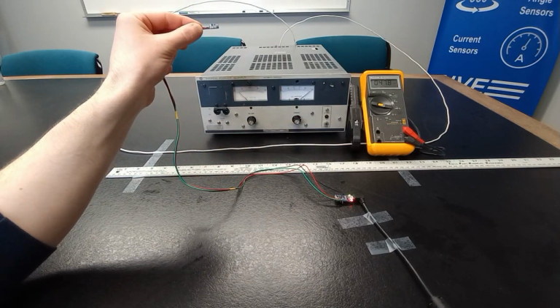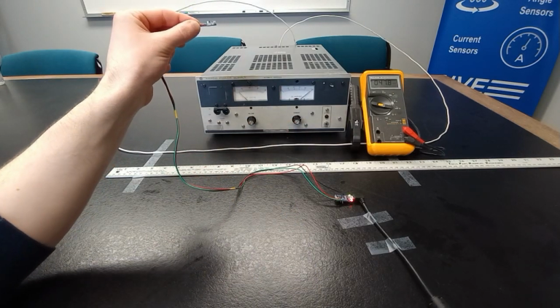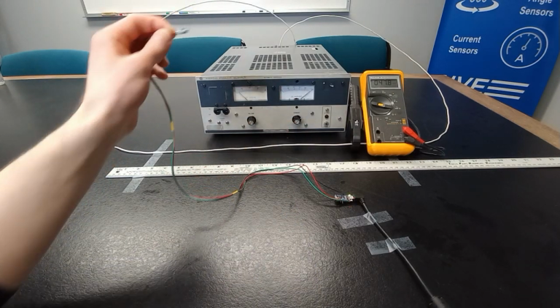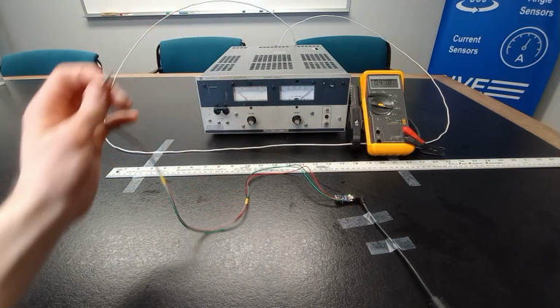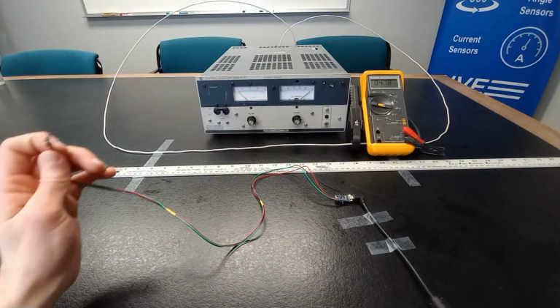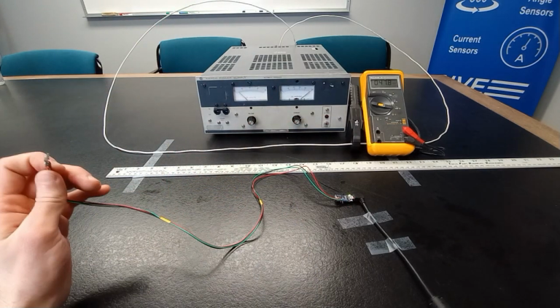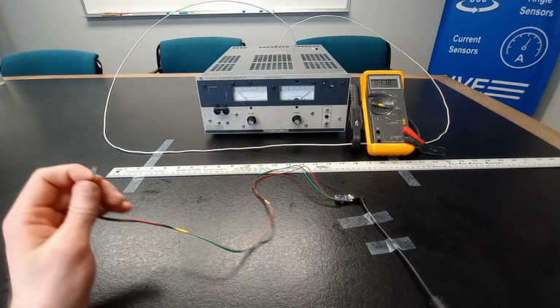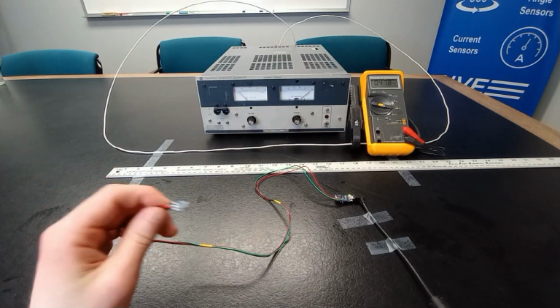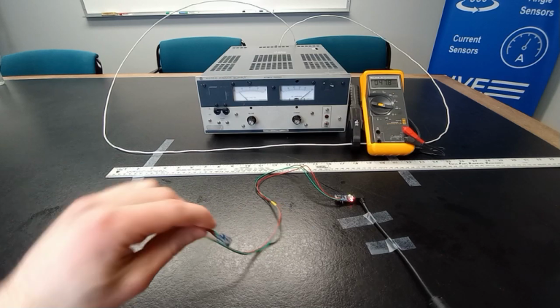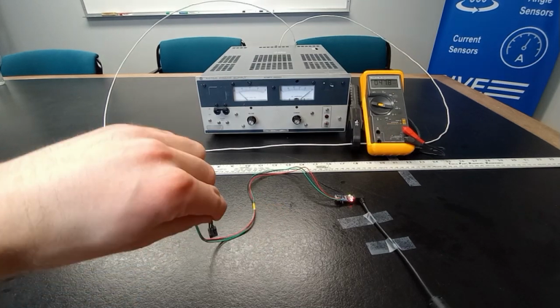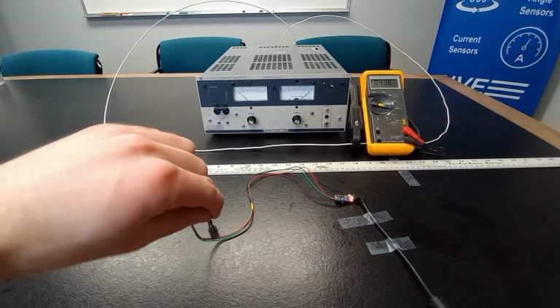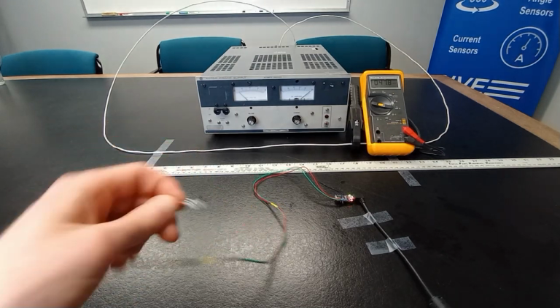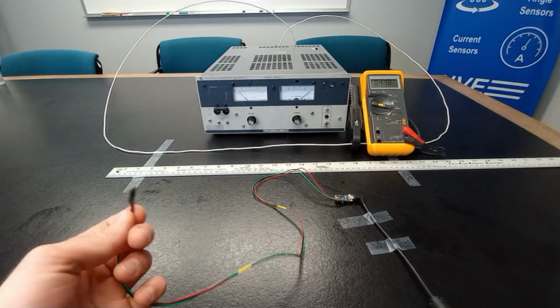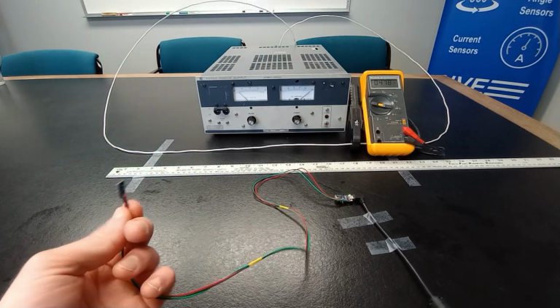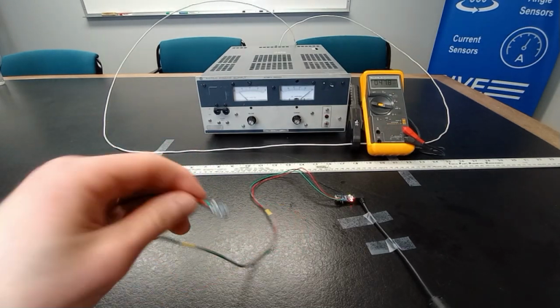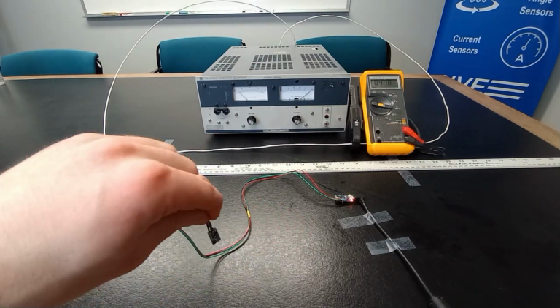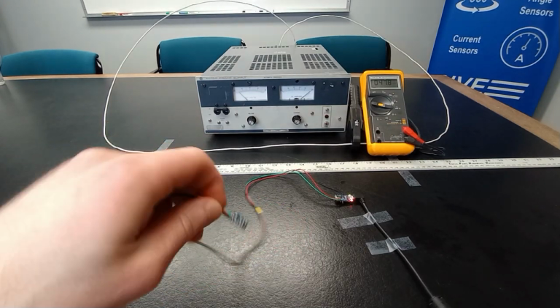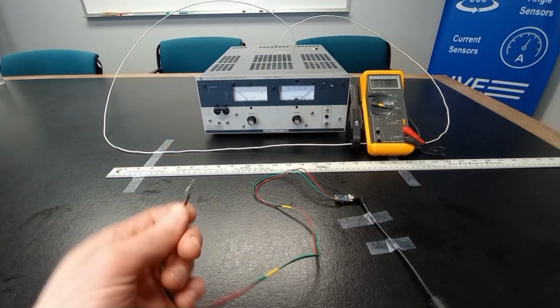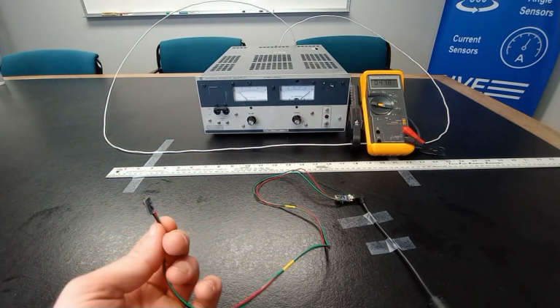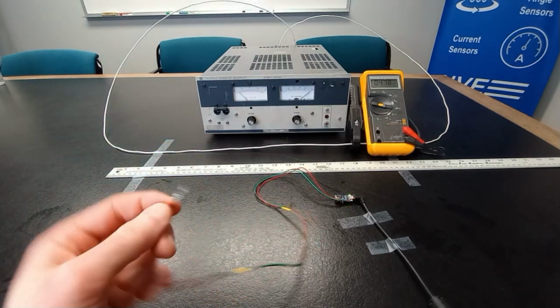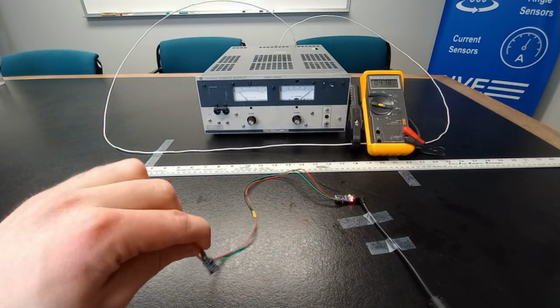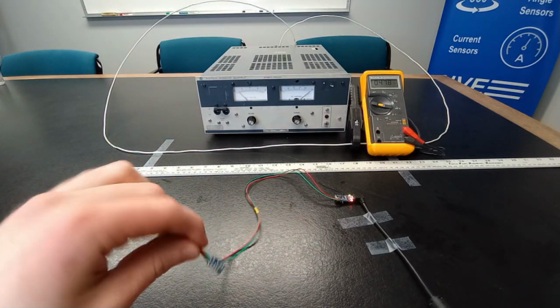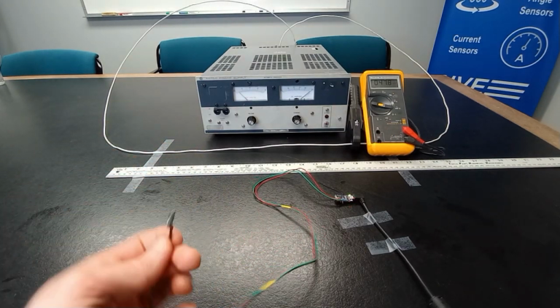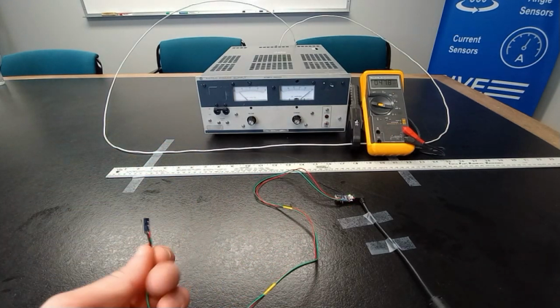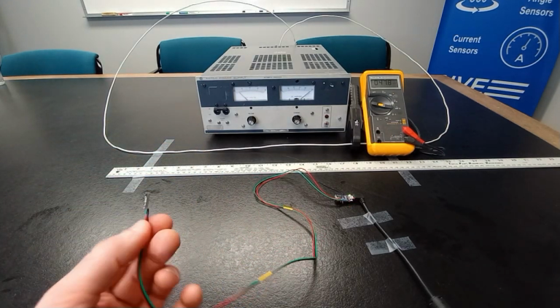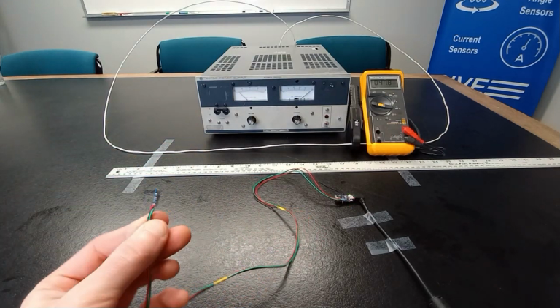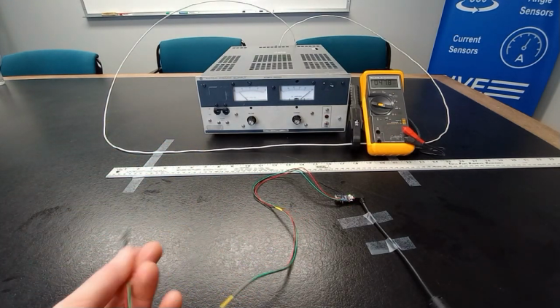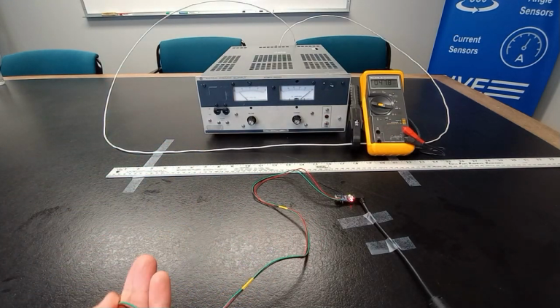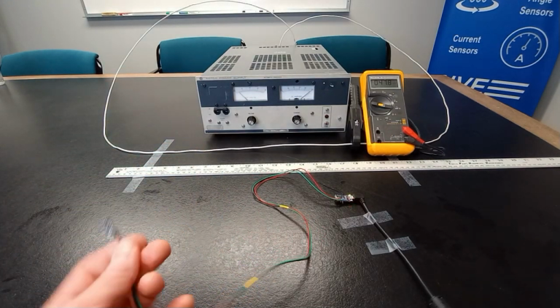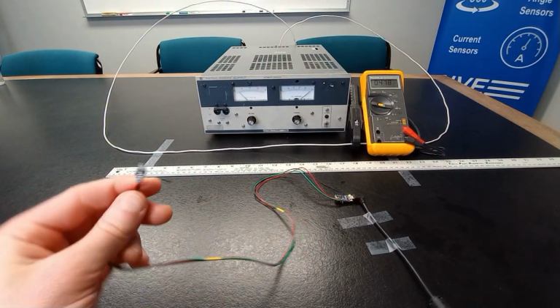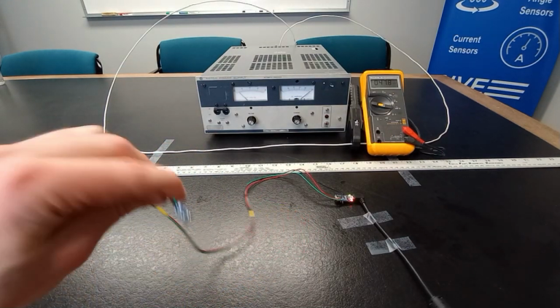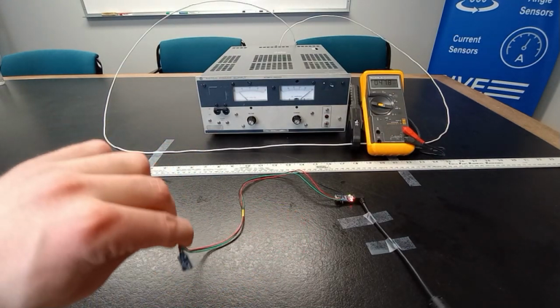This evaluation board is so sensitive, it can detect its own orientation in the Earth's magnetic field.